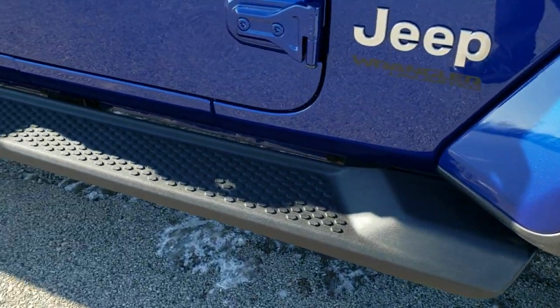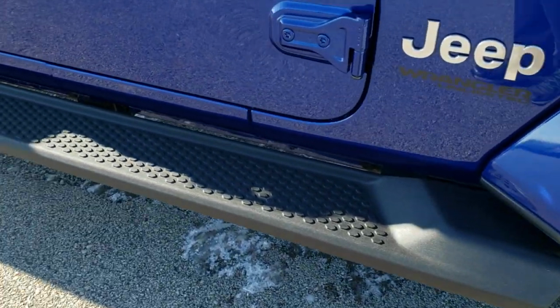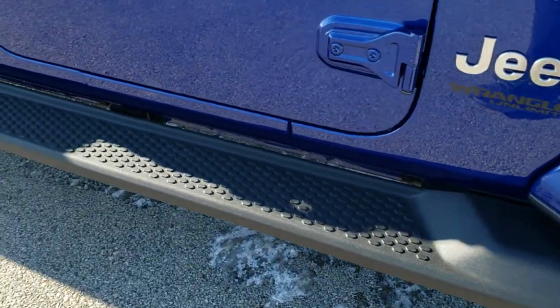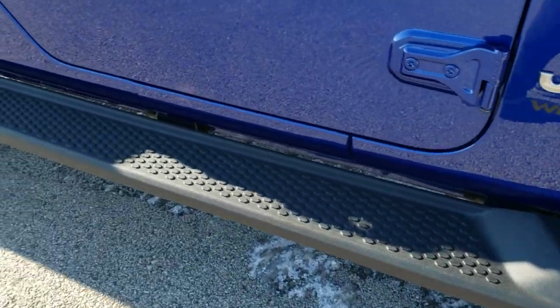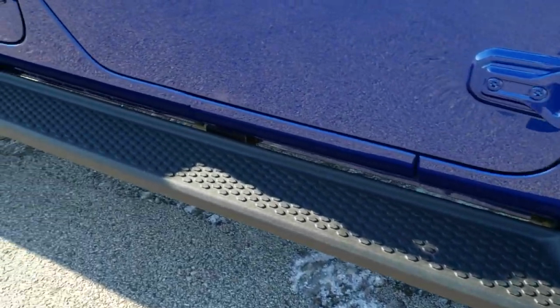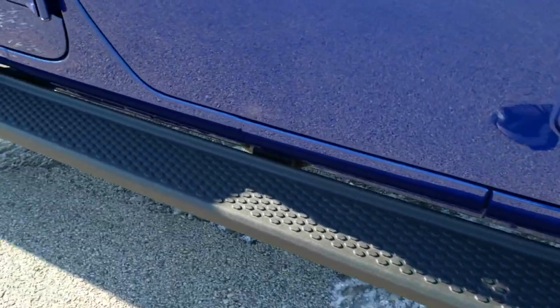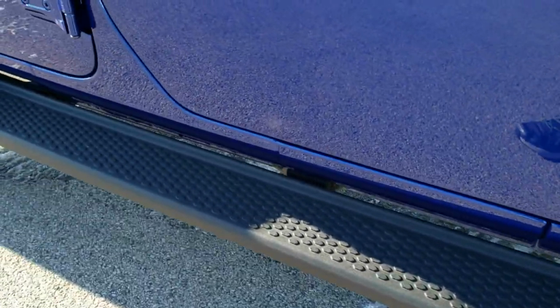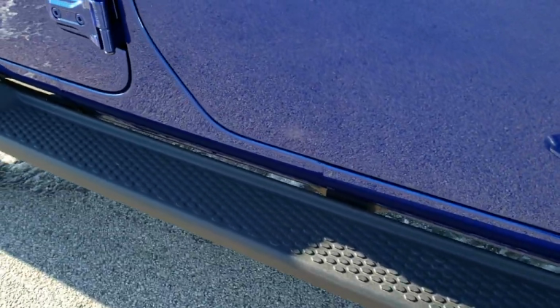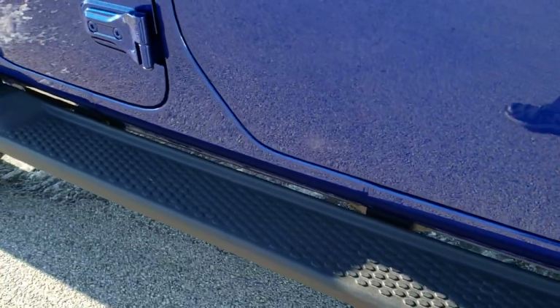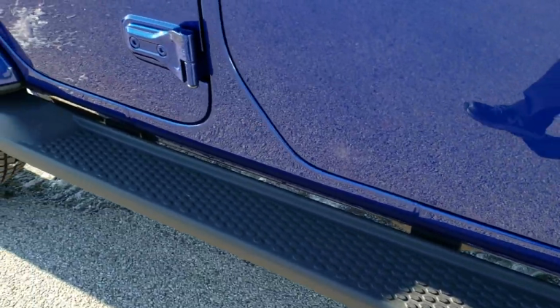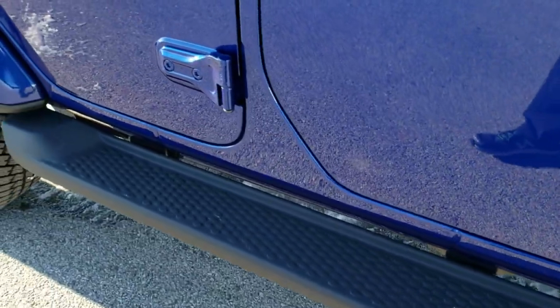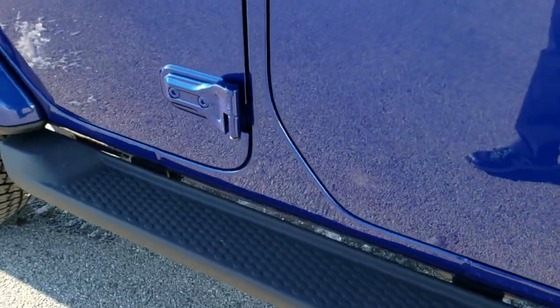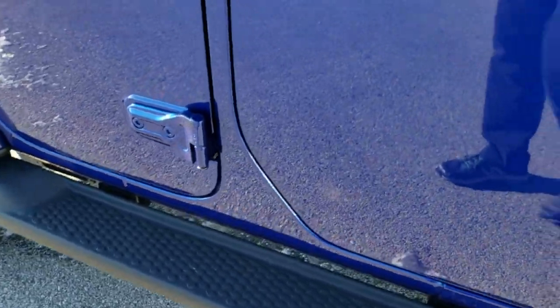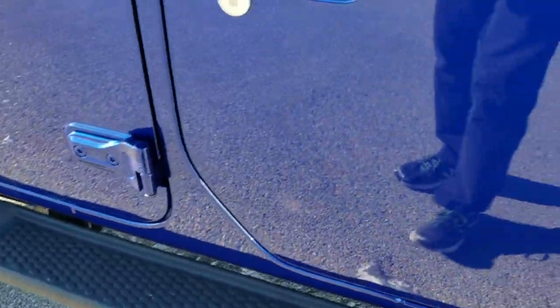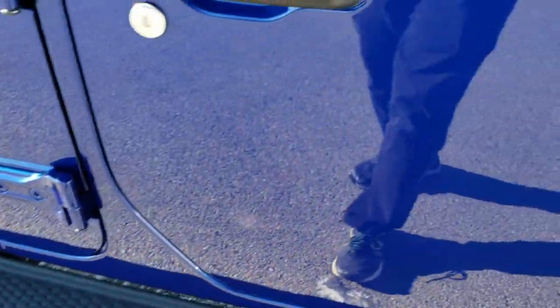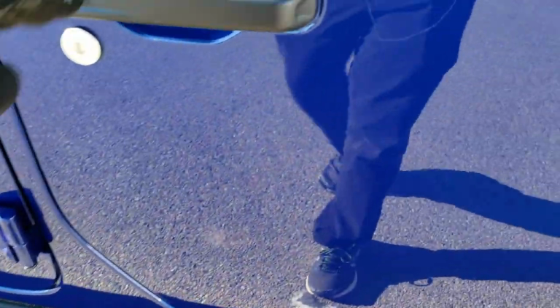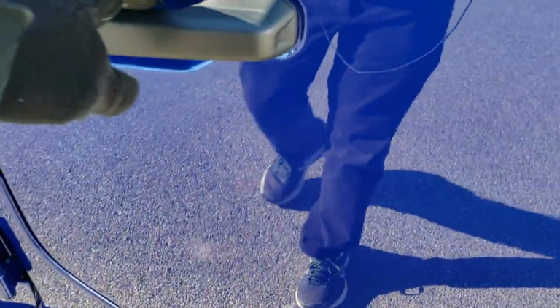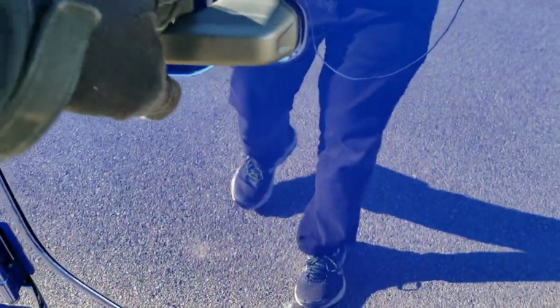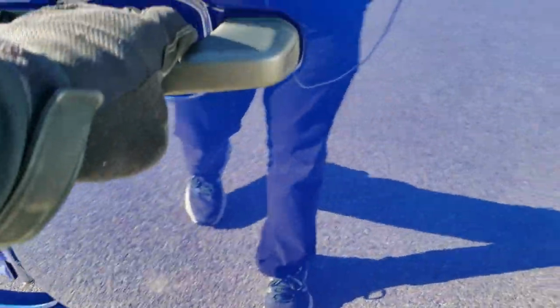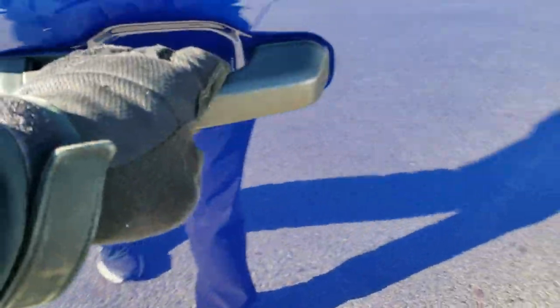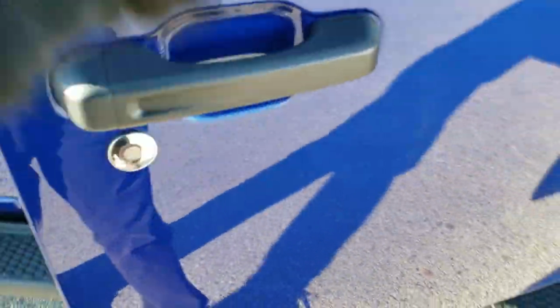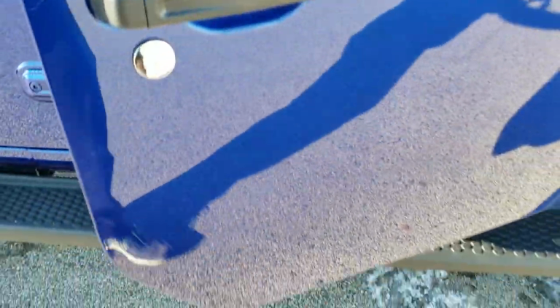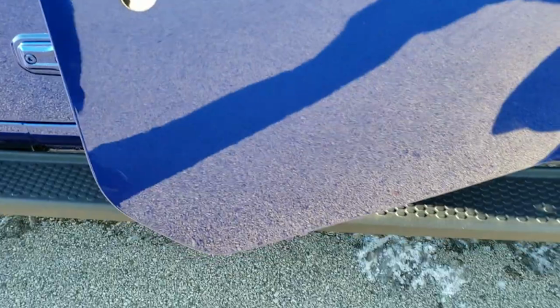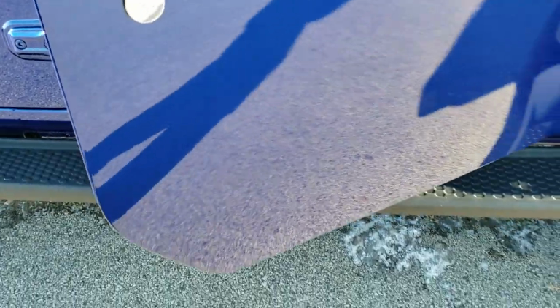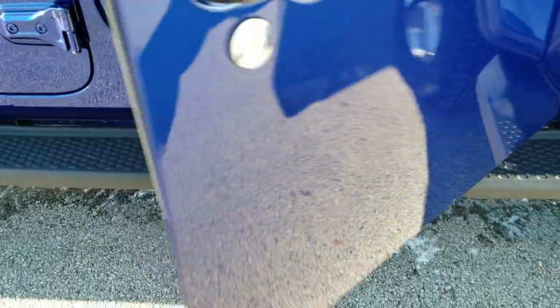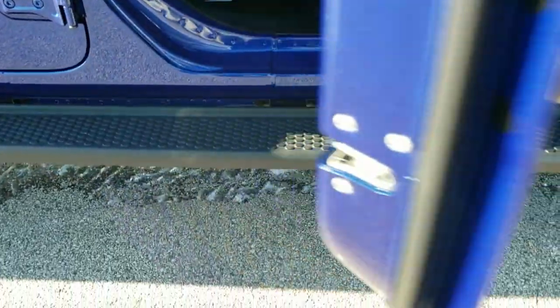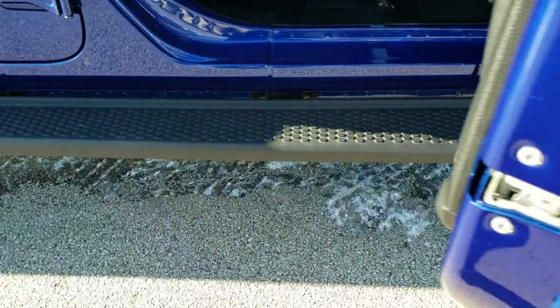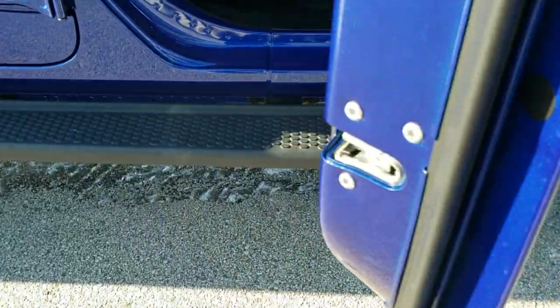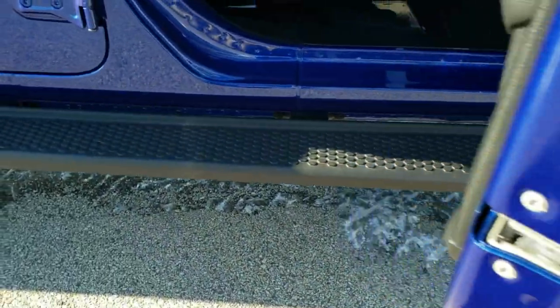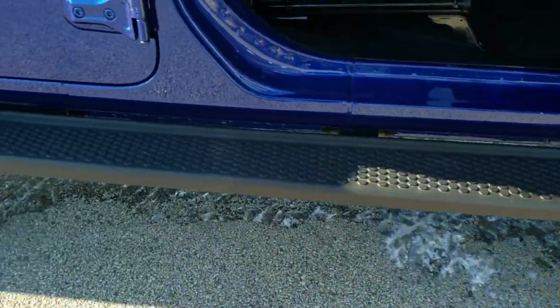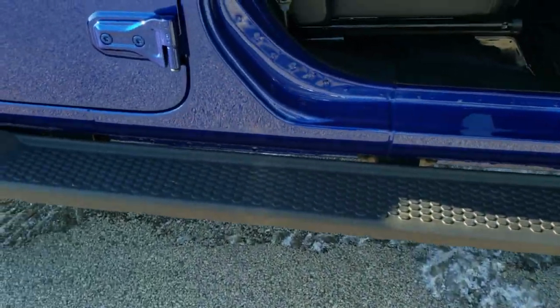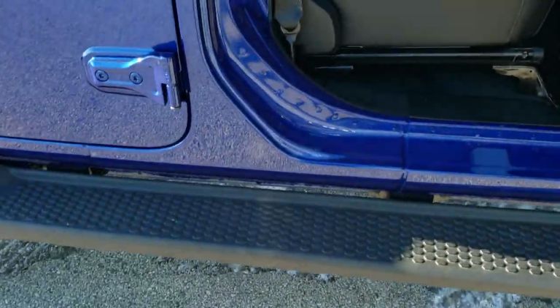You get the chromed Jeep and Sahara logos, and the factory step bars. We'll take a look at the original window sticker here.